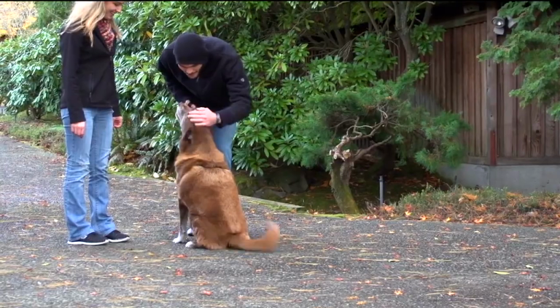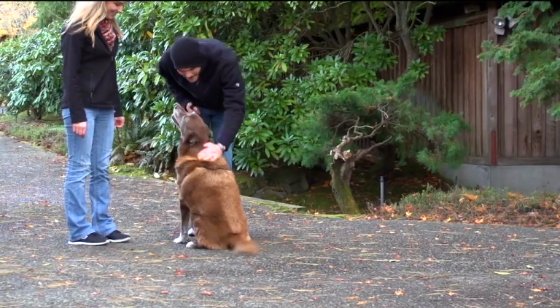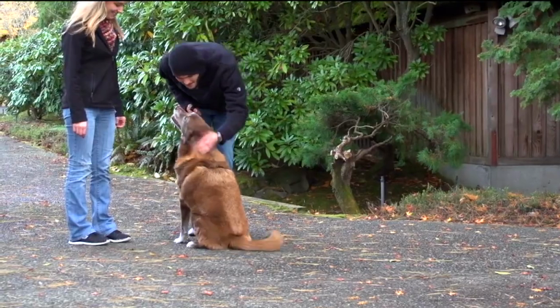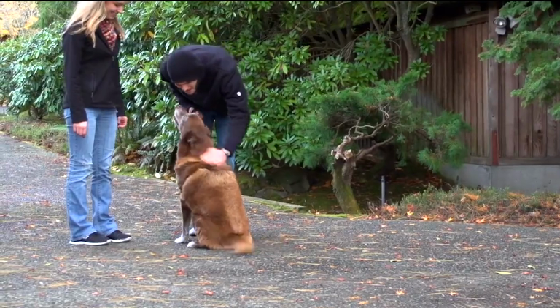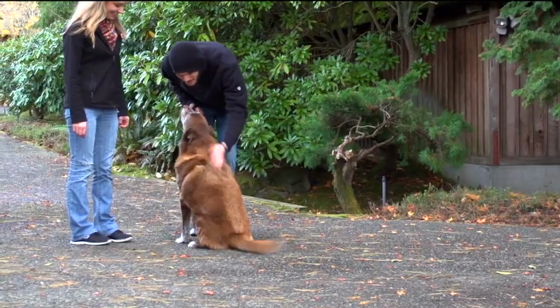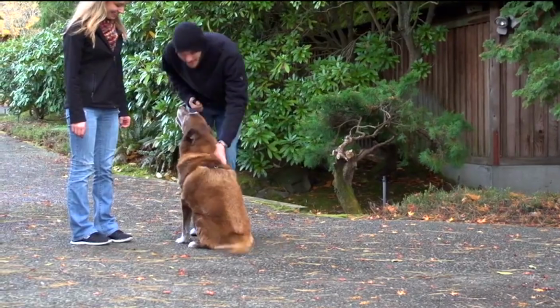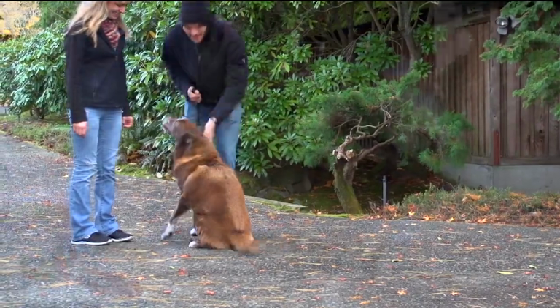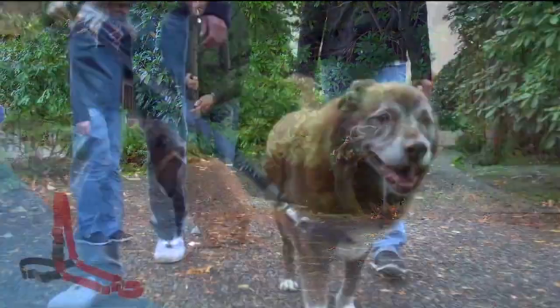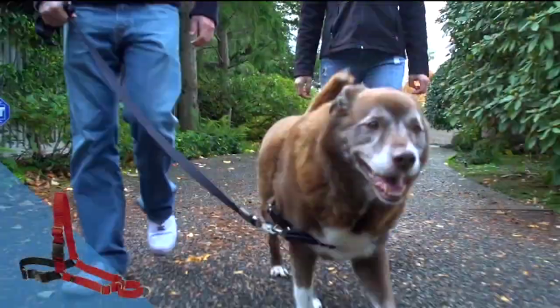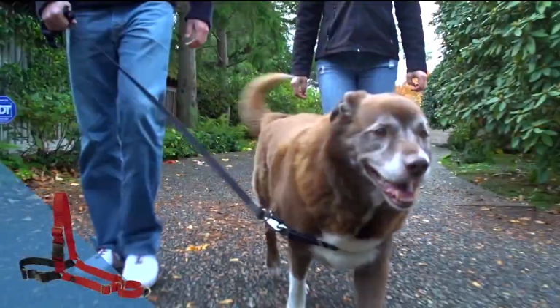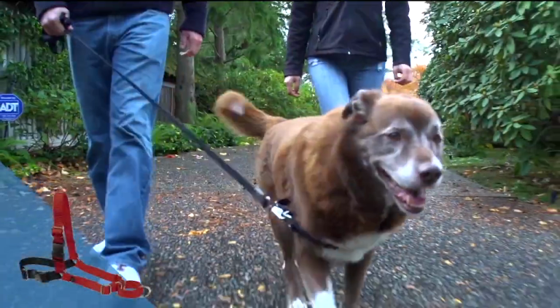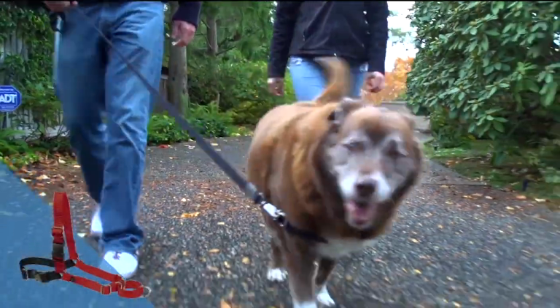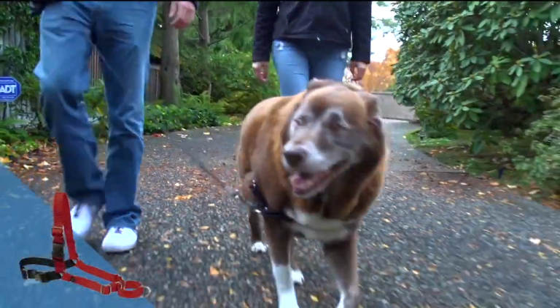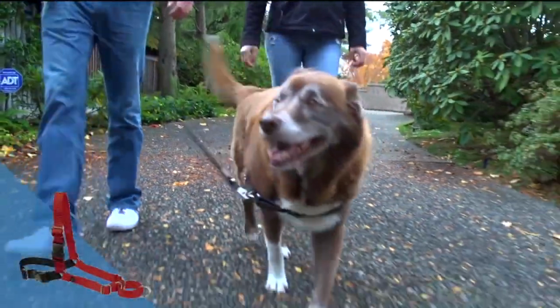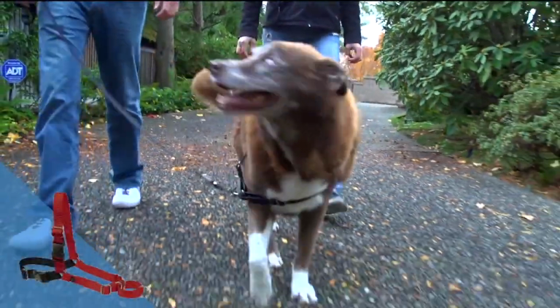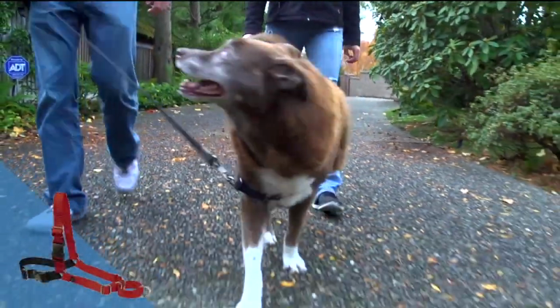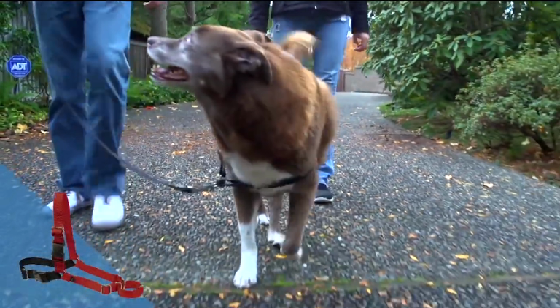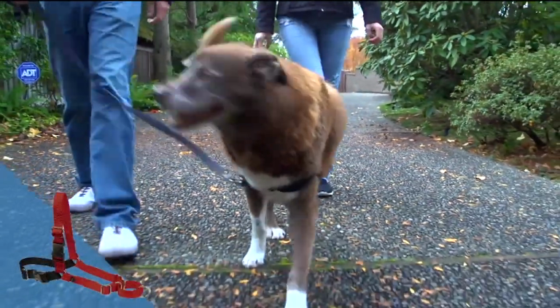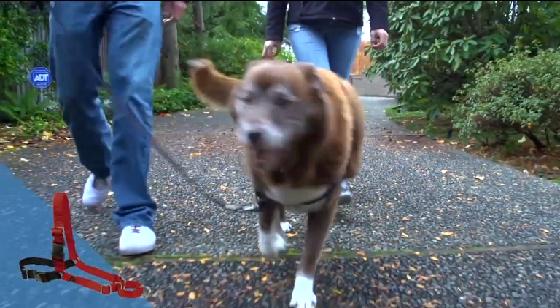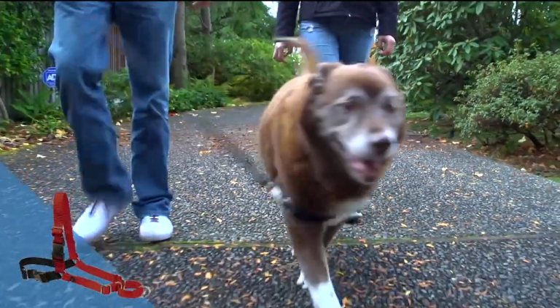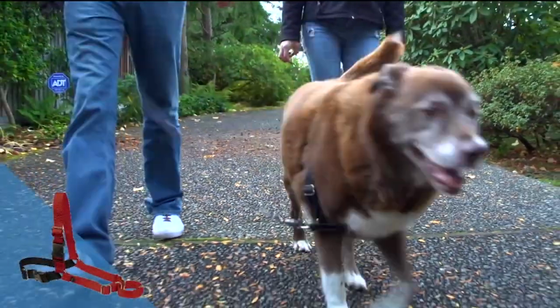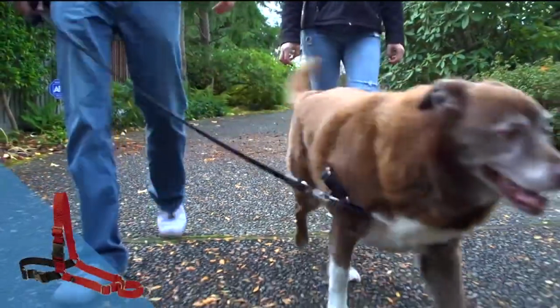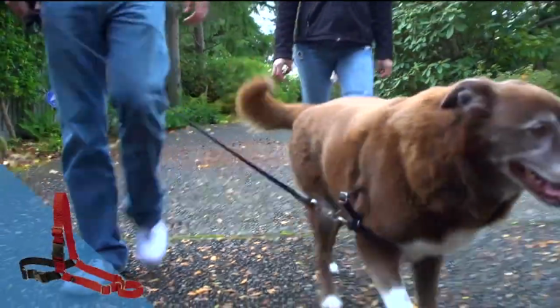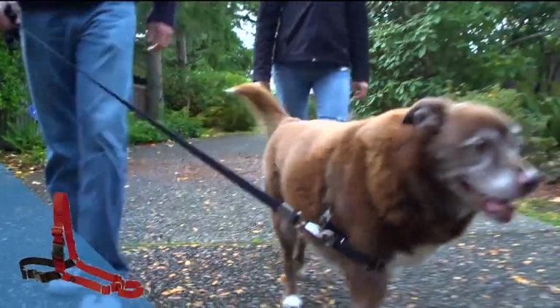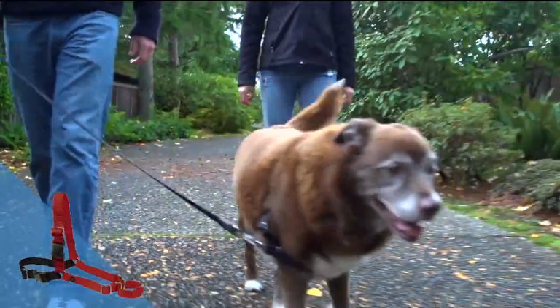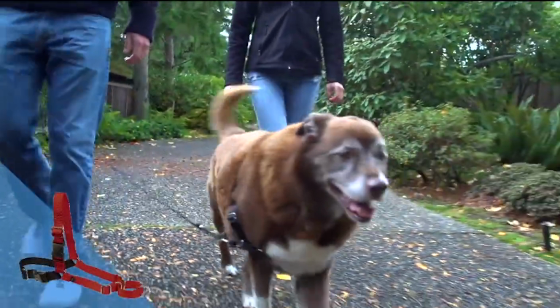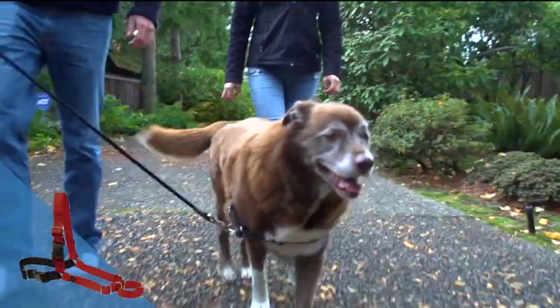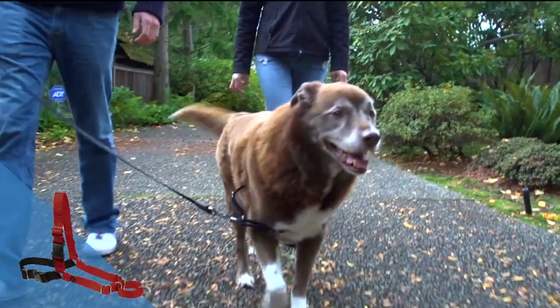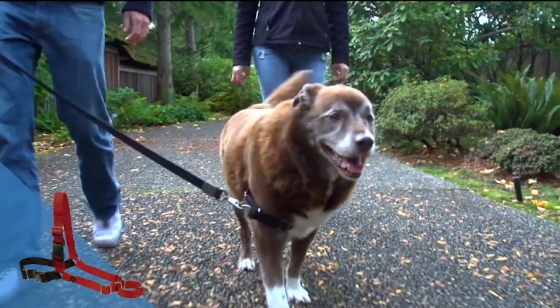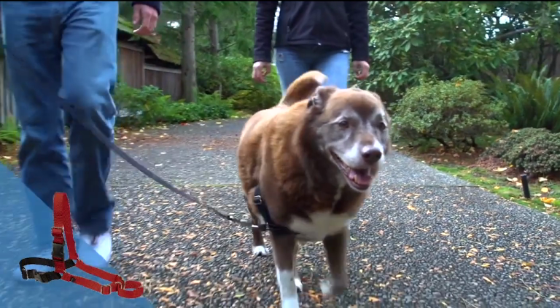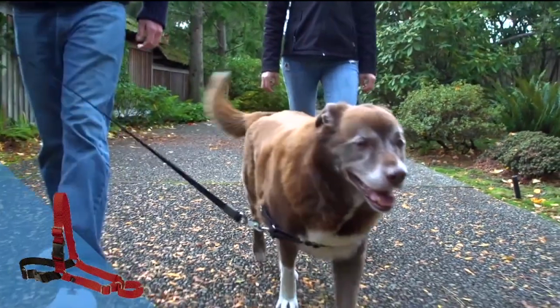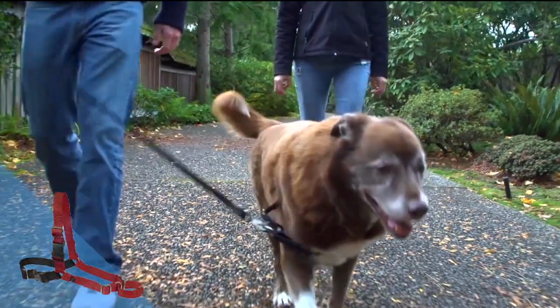This is a great tool for a dog who is pulling. Without it, he can use his full force to pull against you.